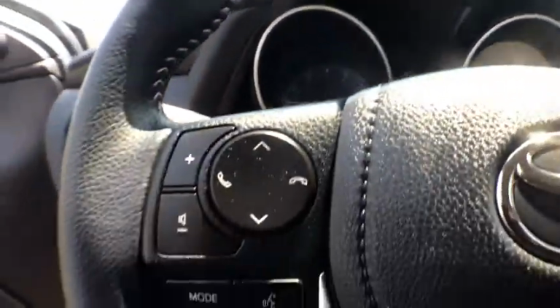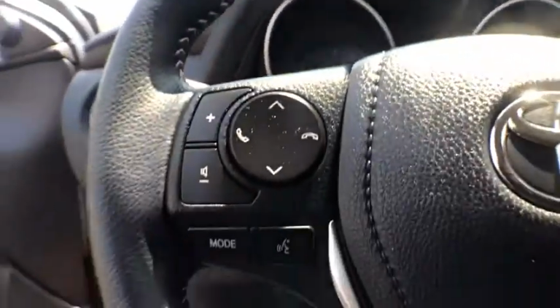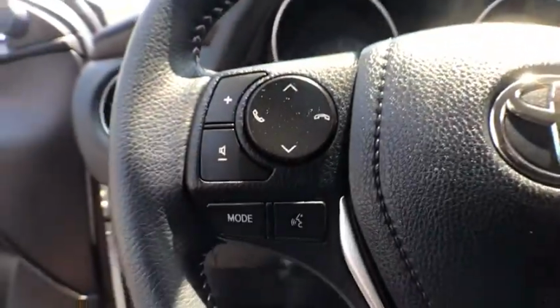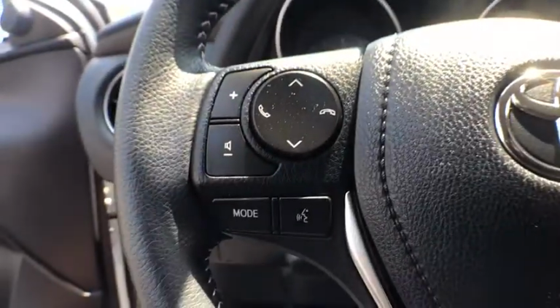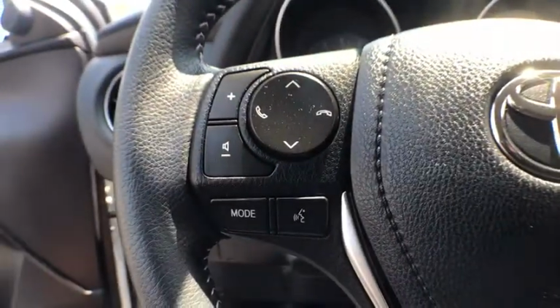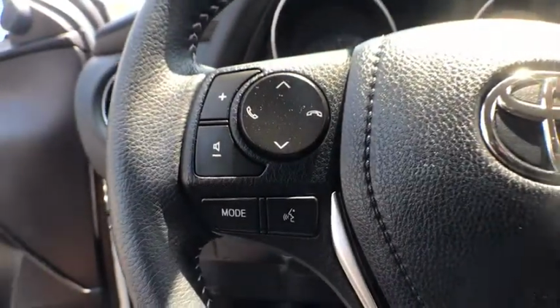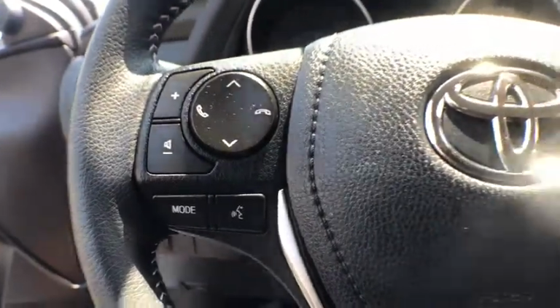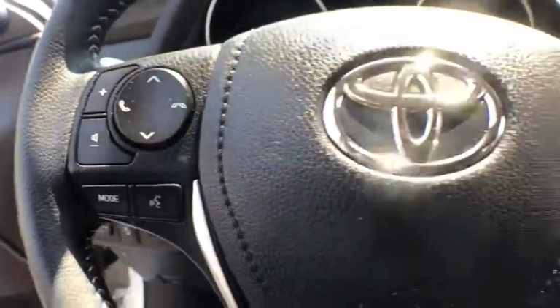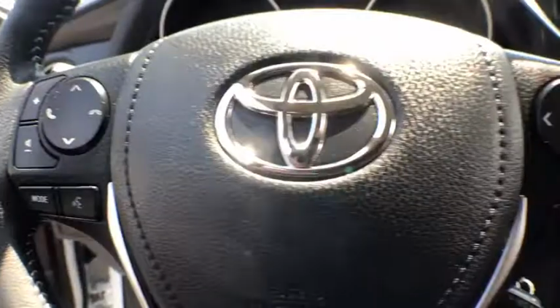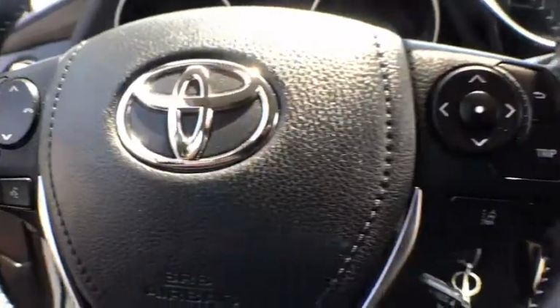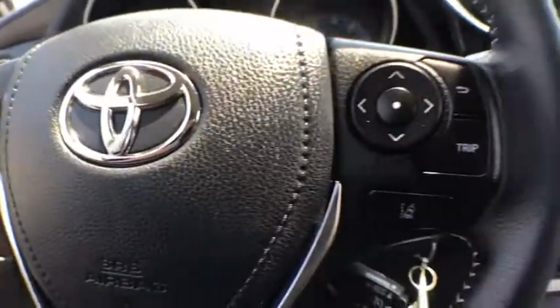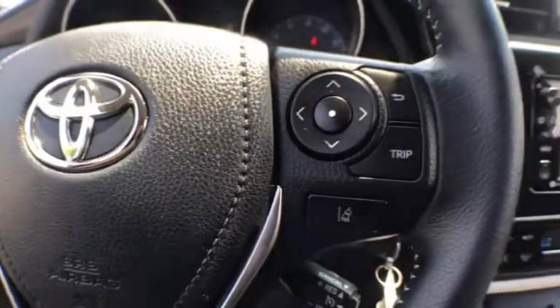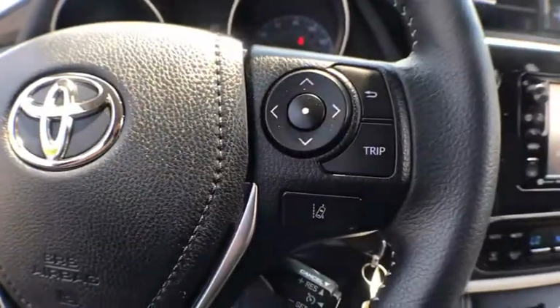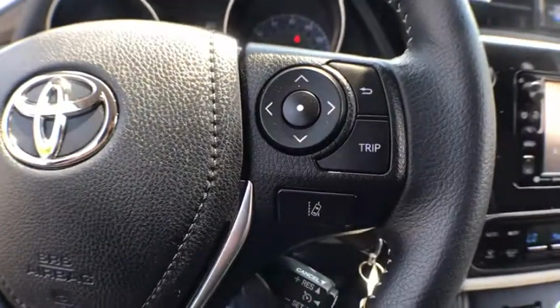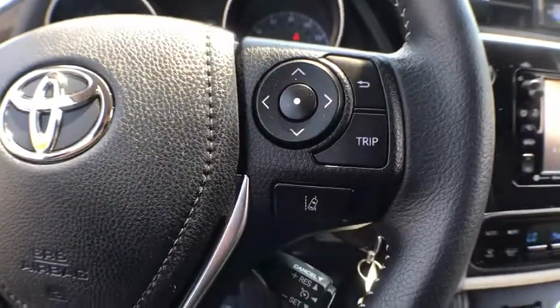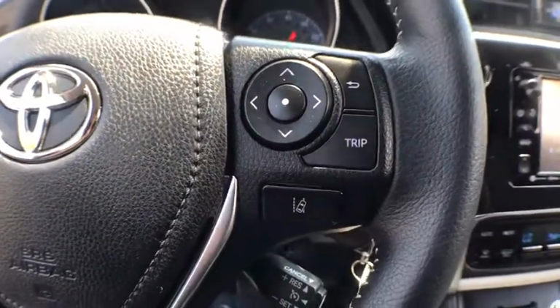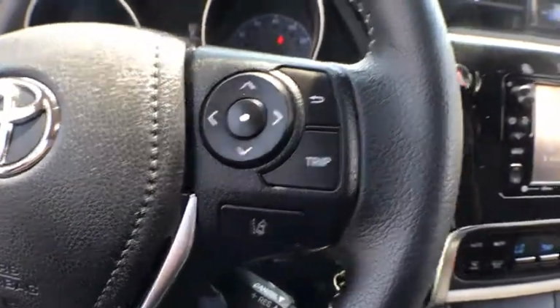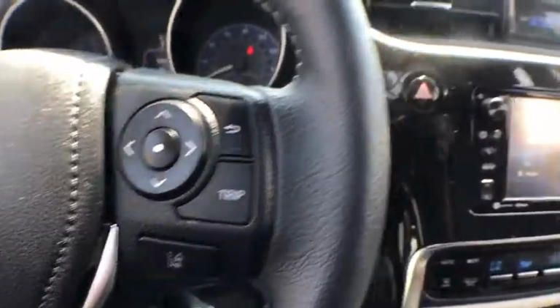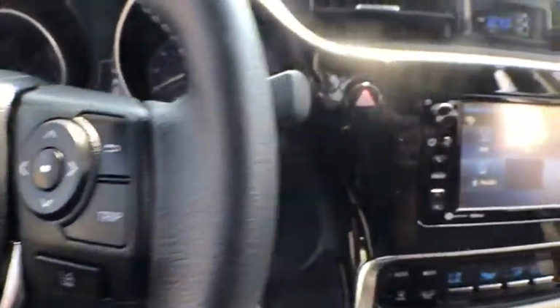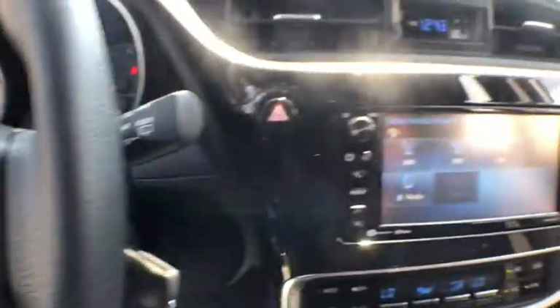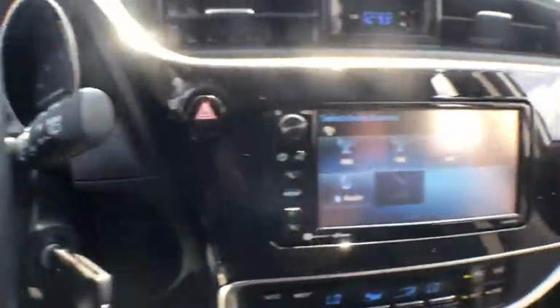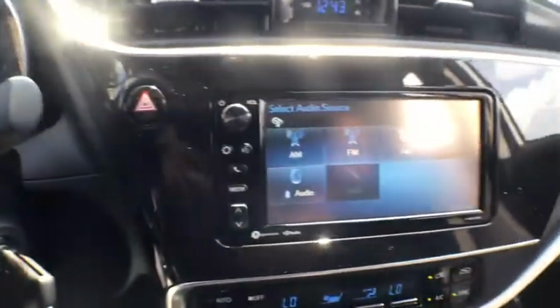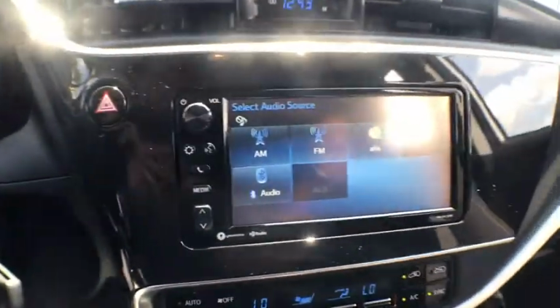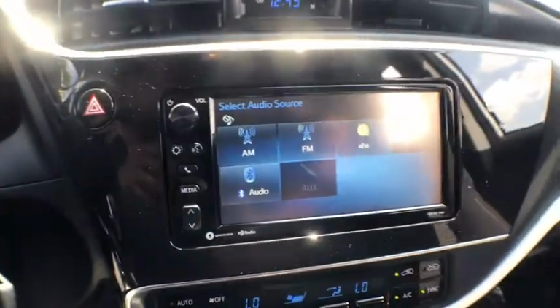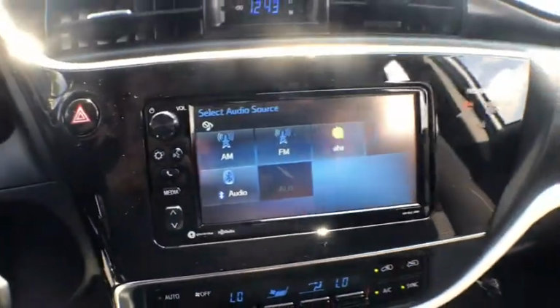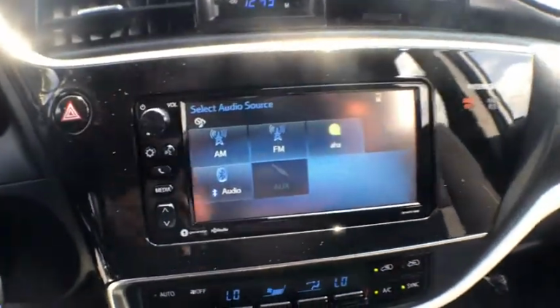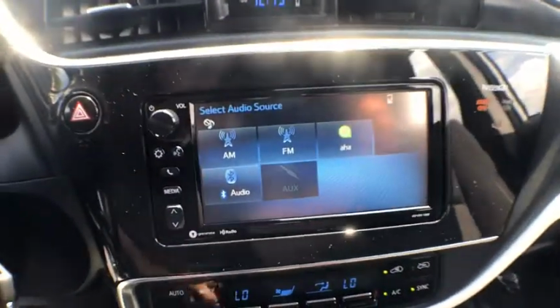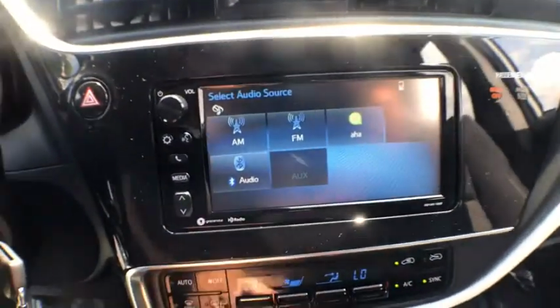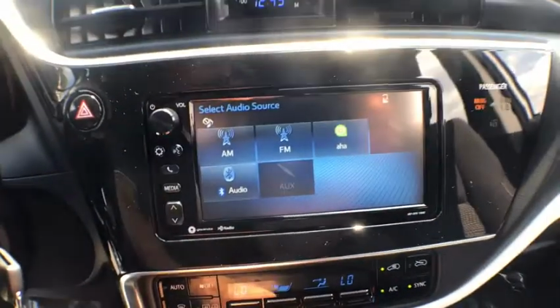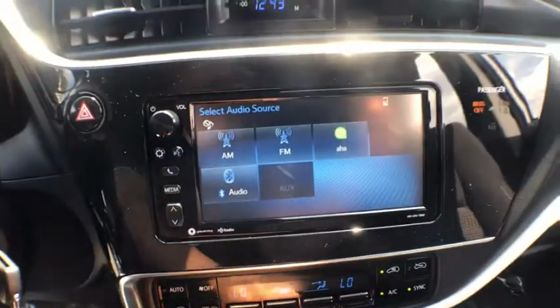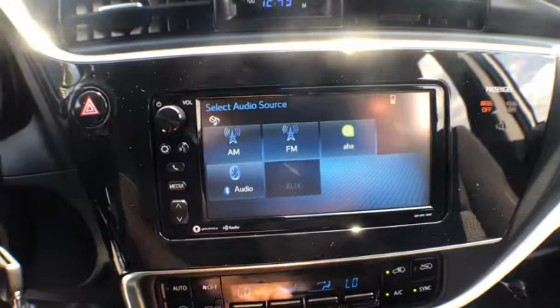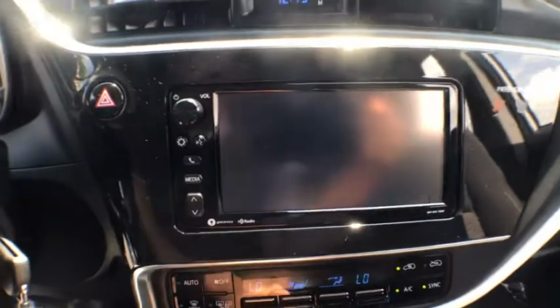Remote keyless entry, overhead console, front bucket seats, front reading lamps, driver vanity mirror, tilt steering wheel.